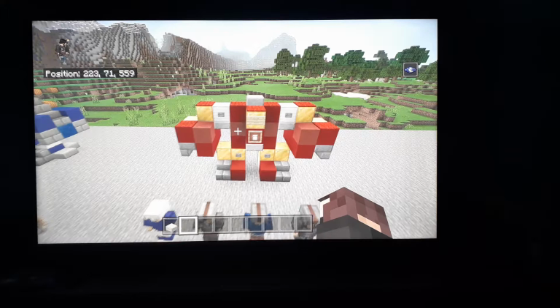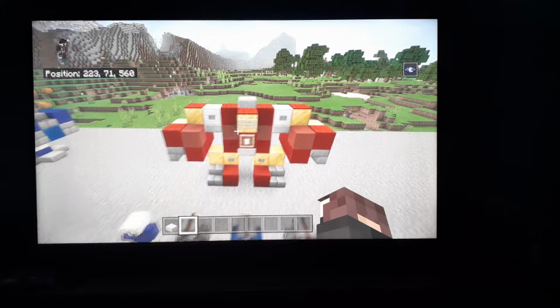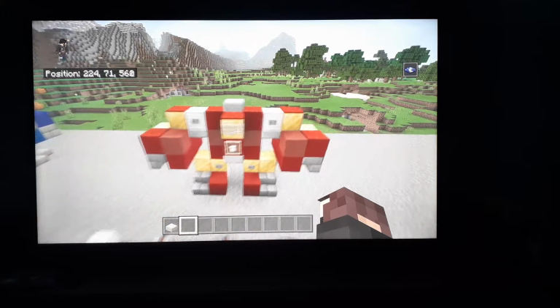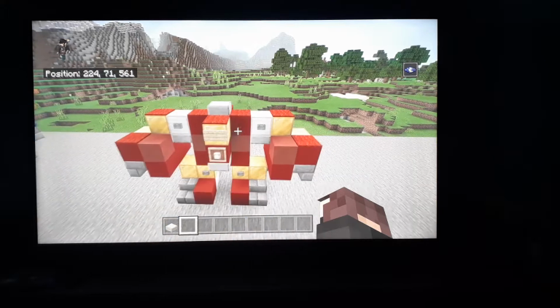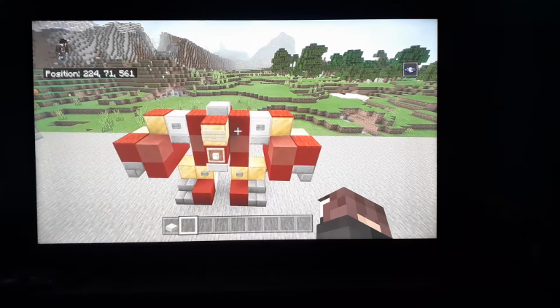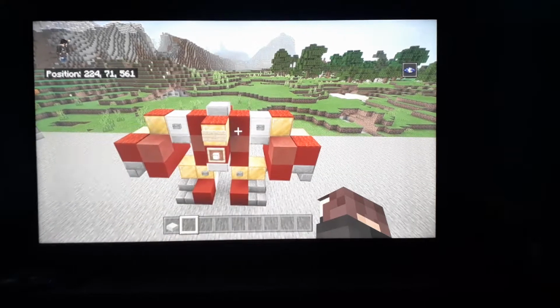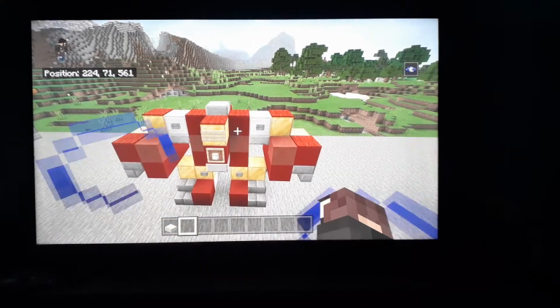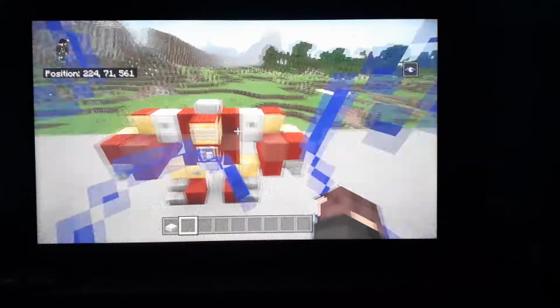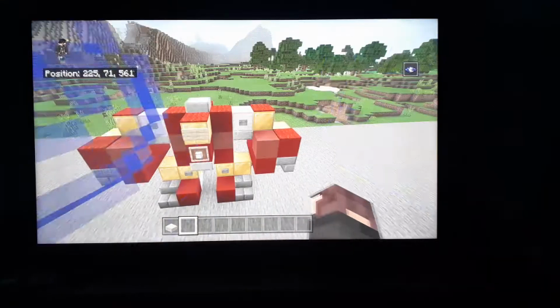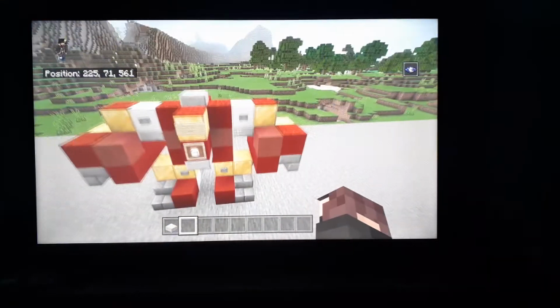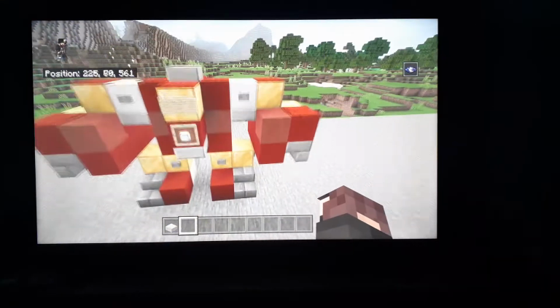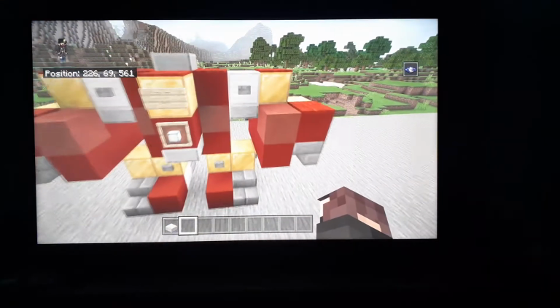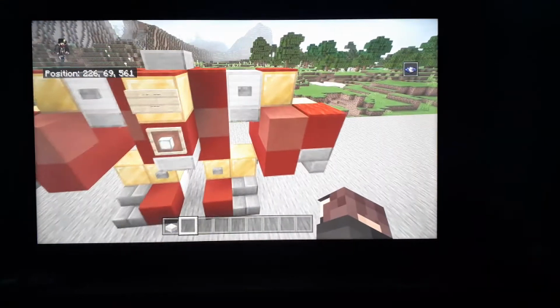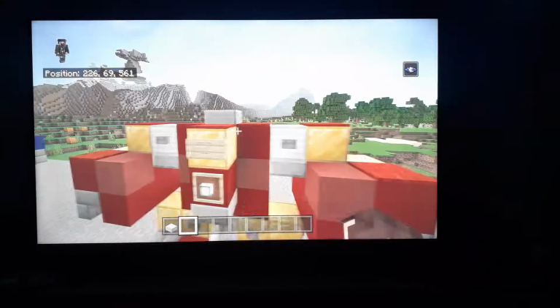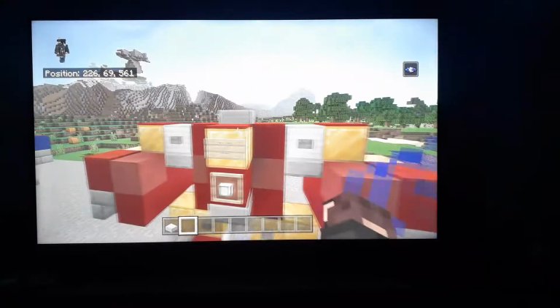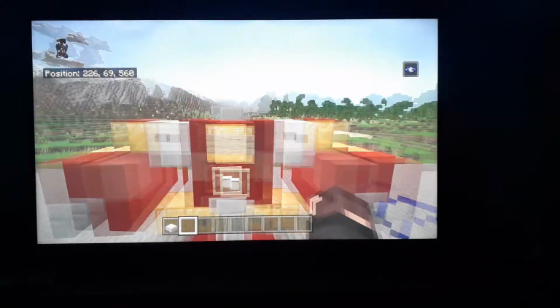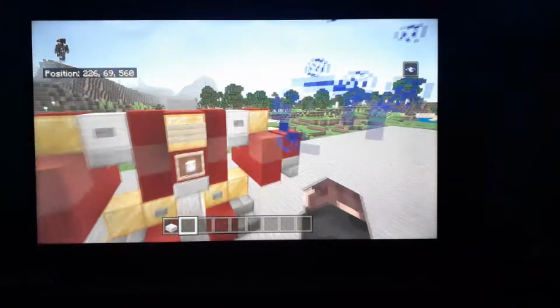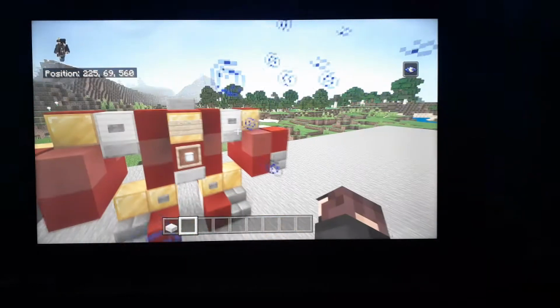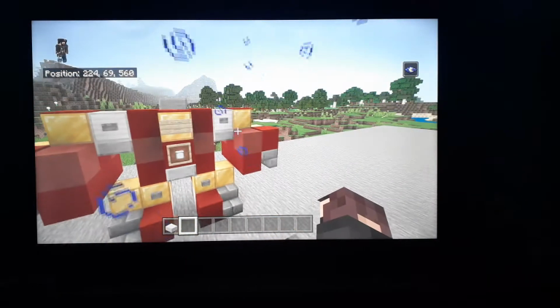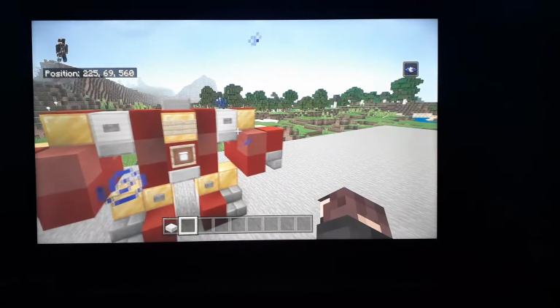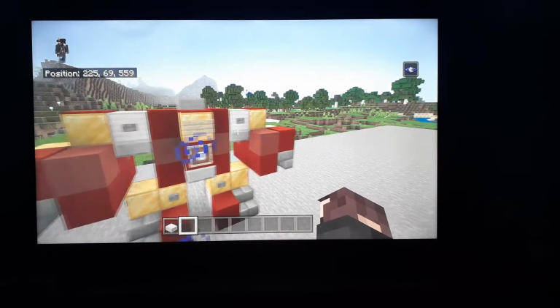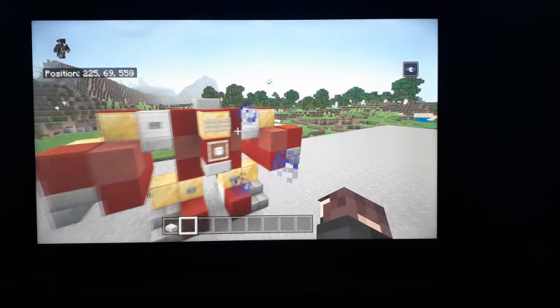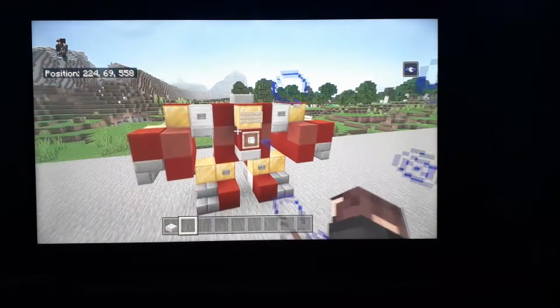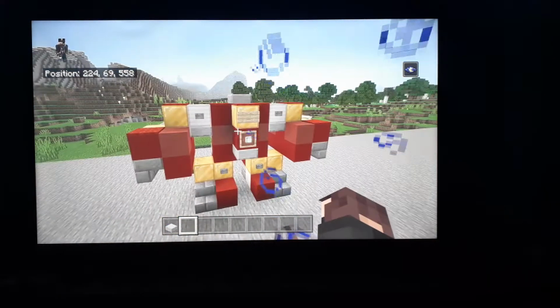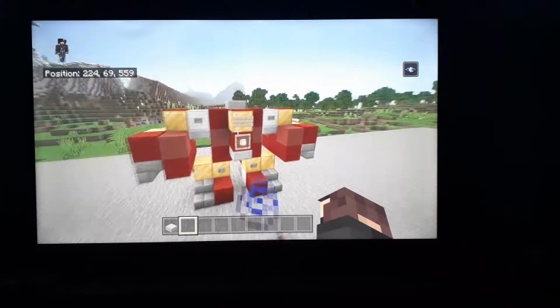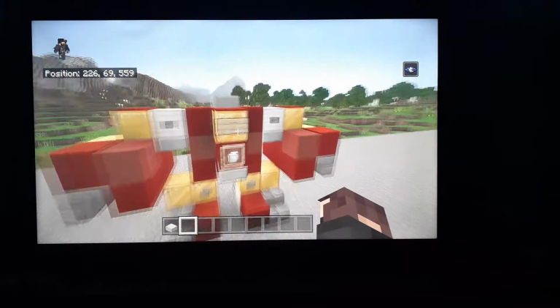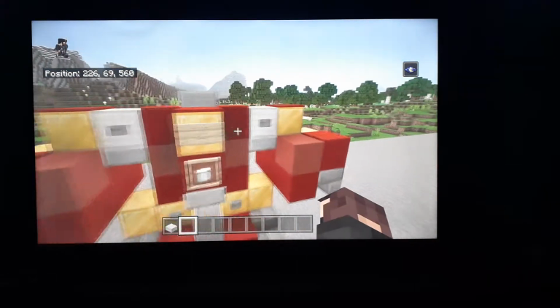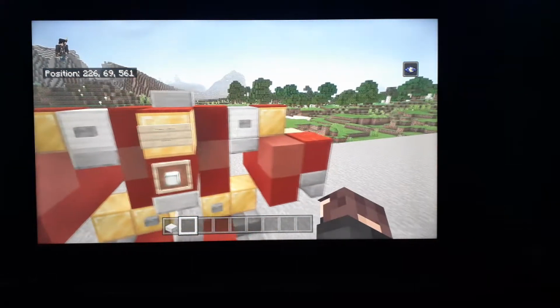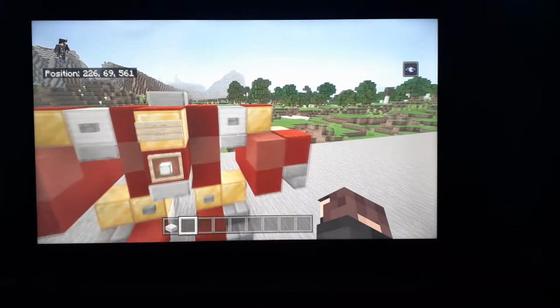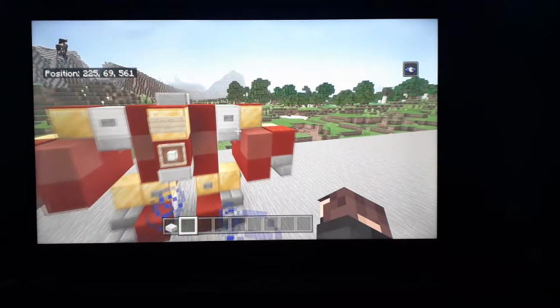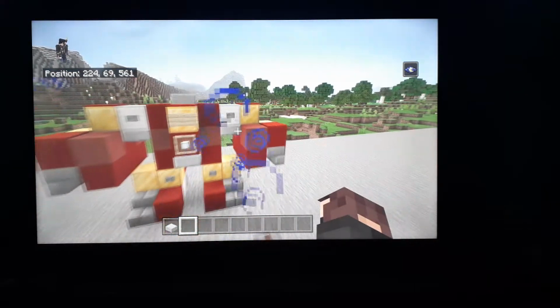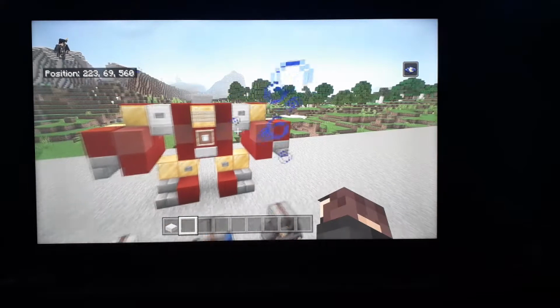Hello, welcome to another sort of video, and today we are going to be building the Hulkbuster.